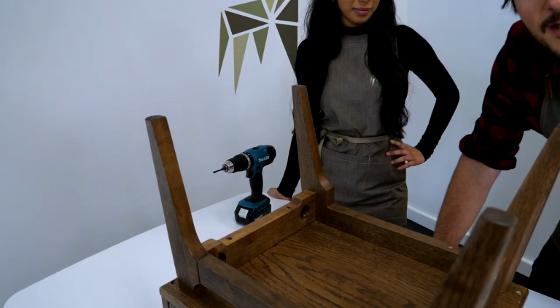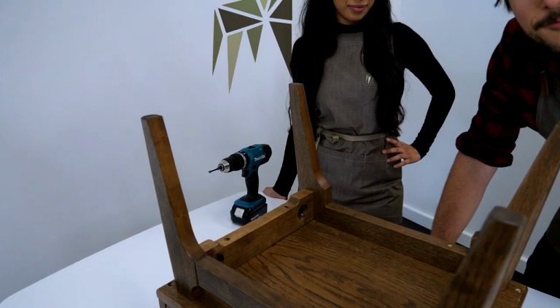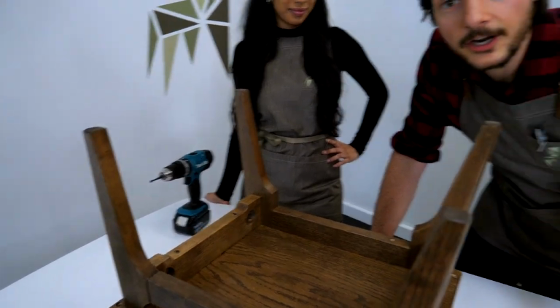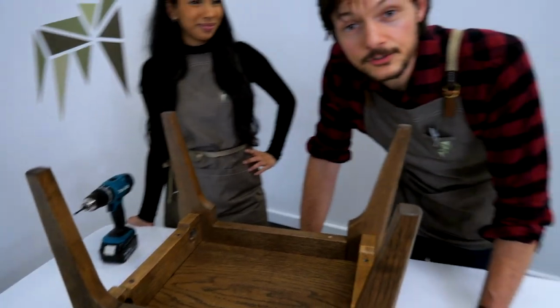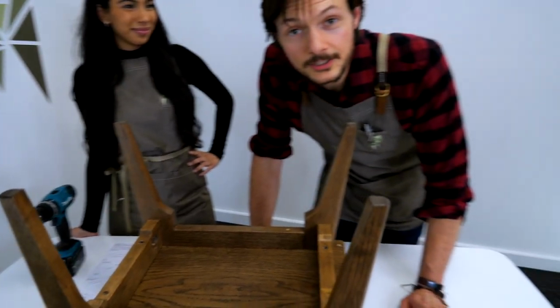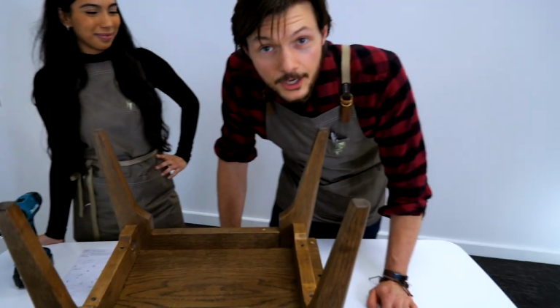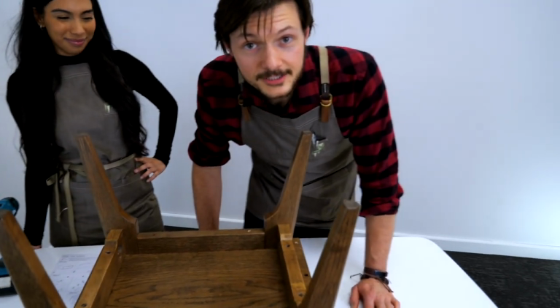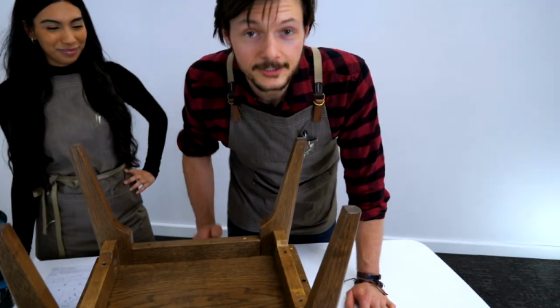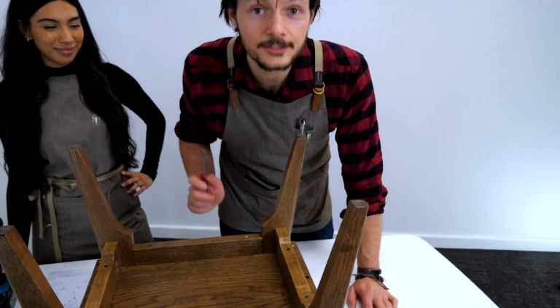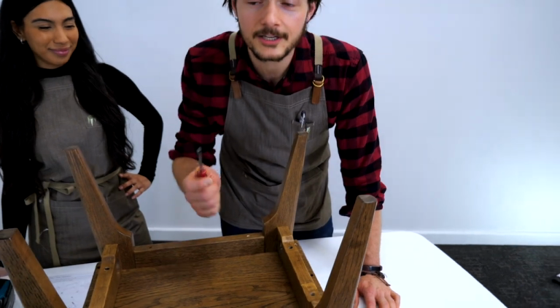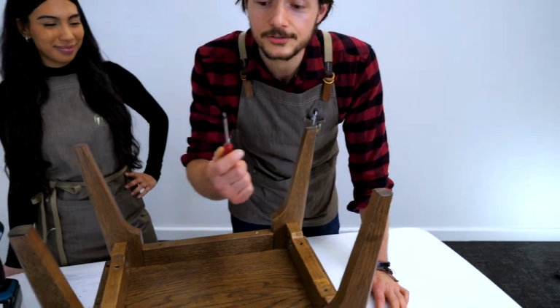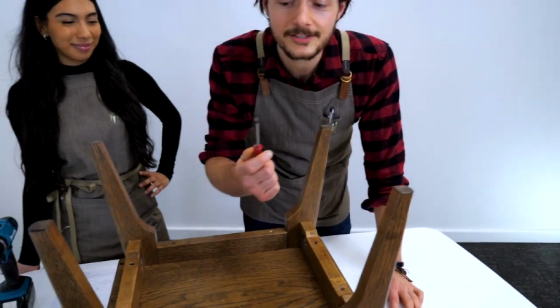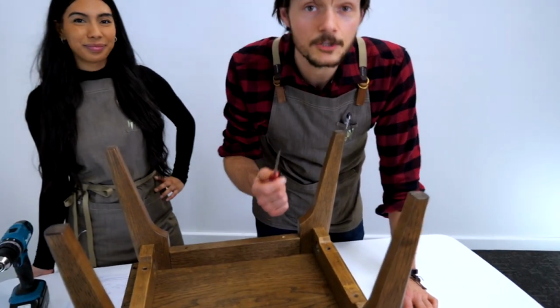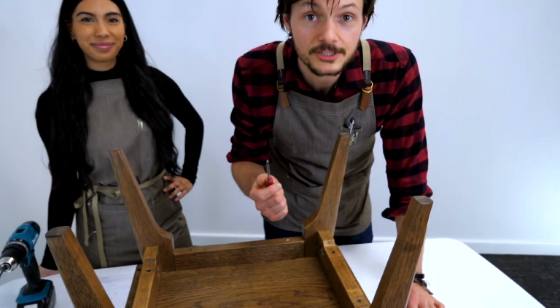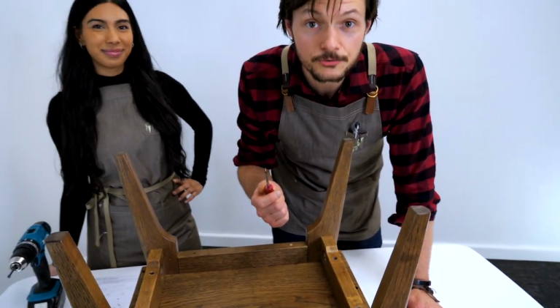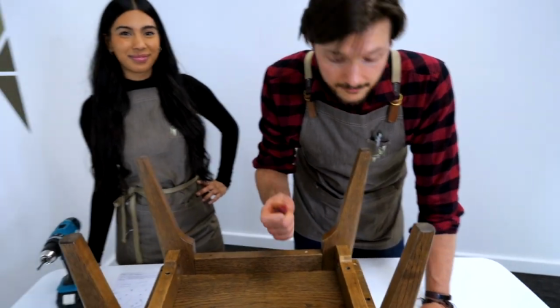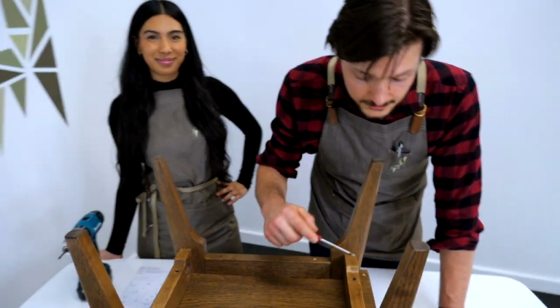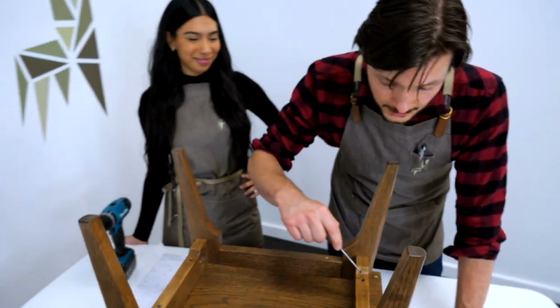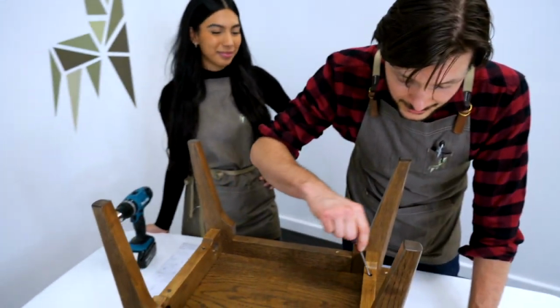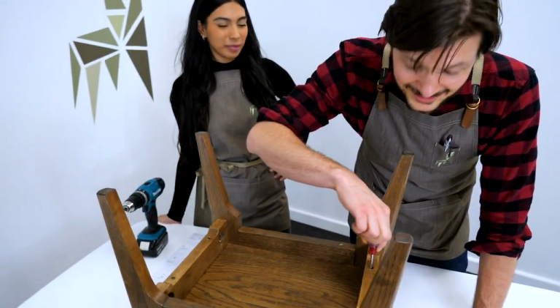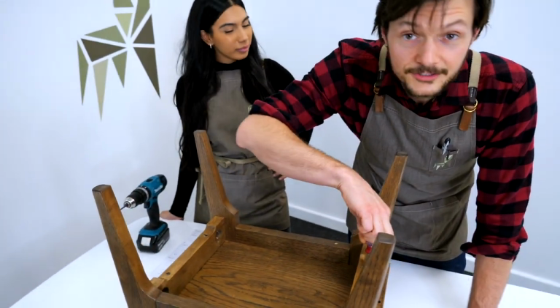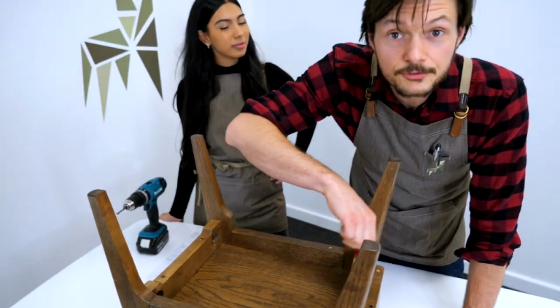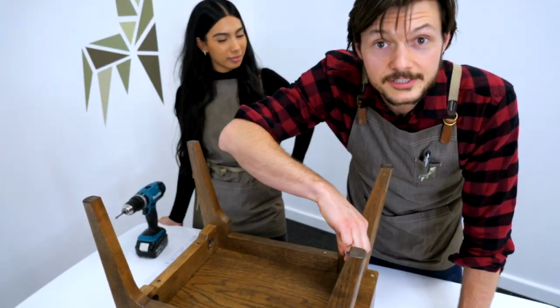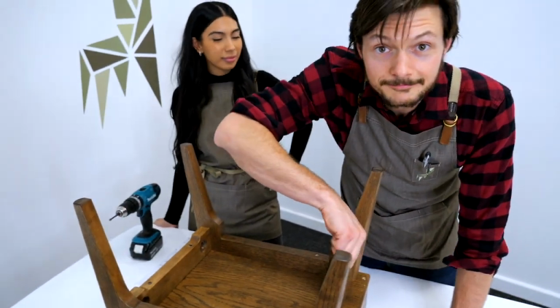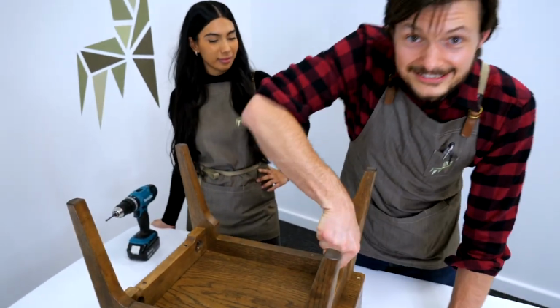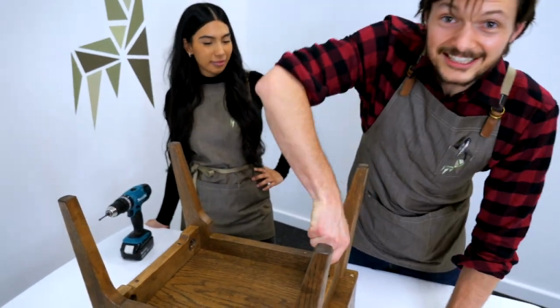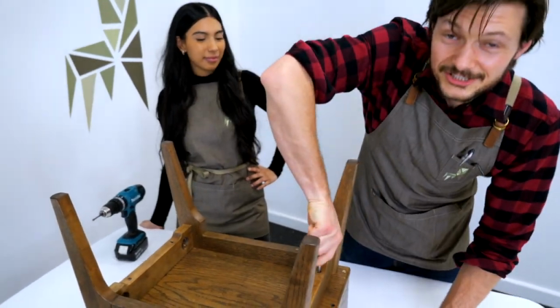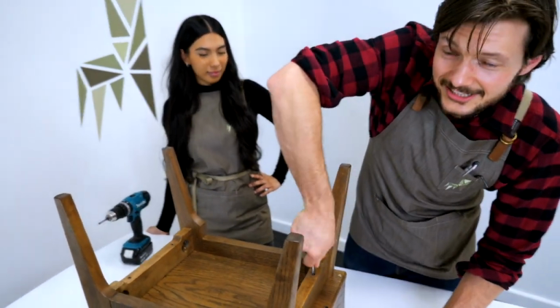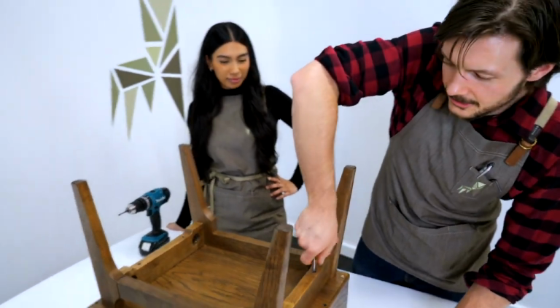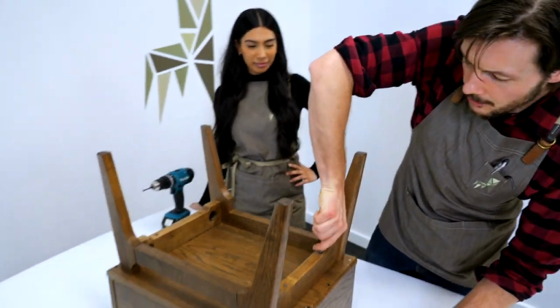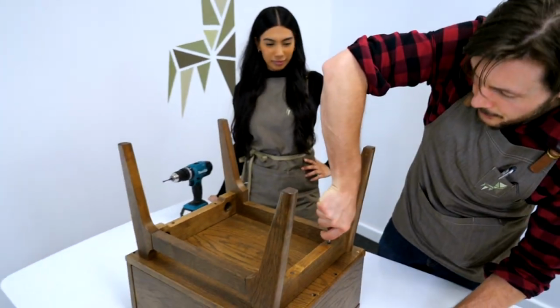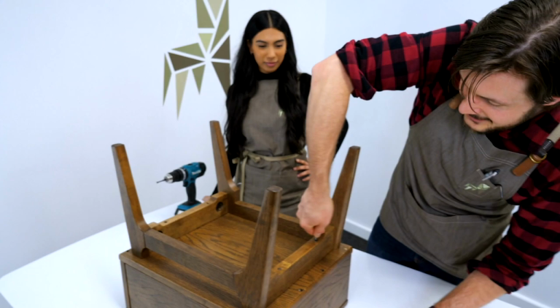And if you don't have a drill at home, that's okay. You can just use a Phillips head screwdriver to get the screws in. It just takes a little more elbow grease.